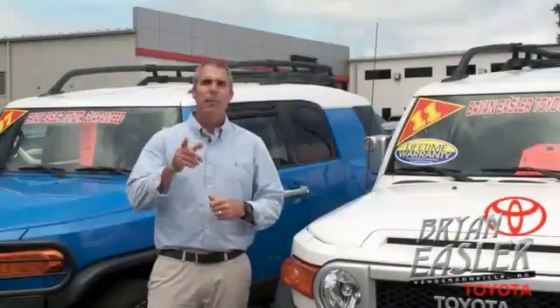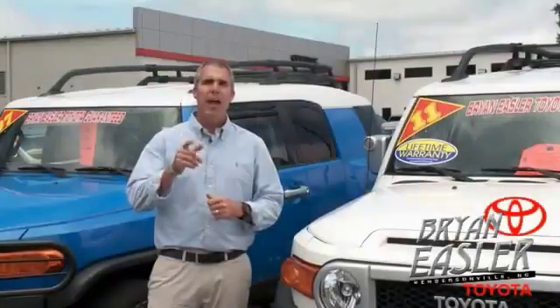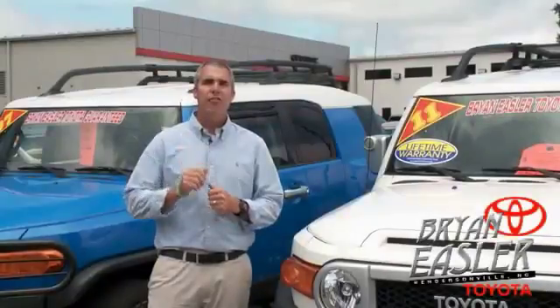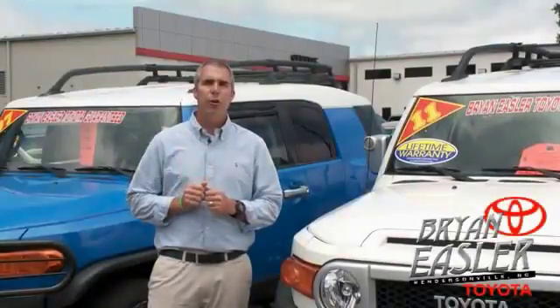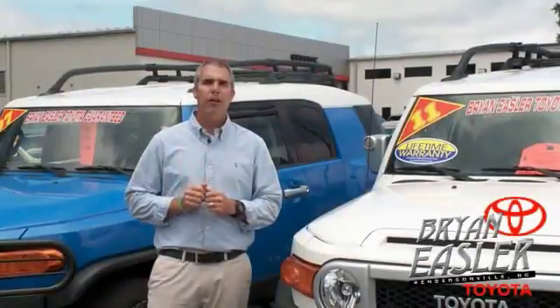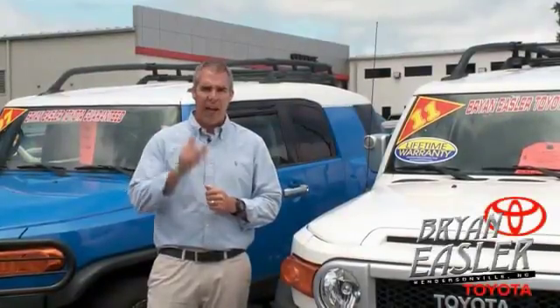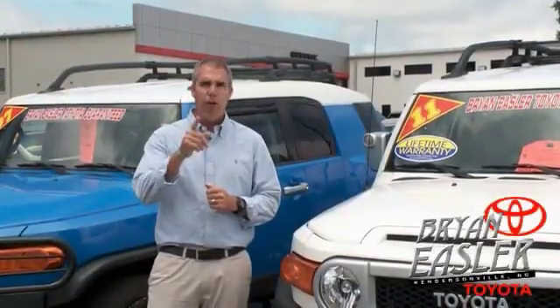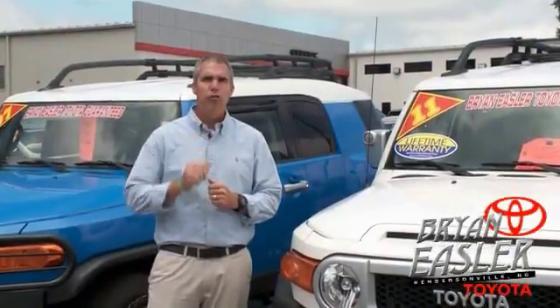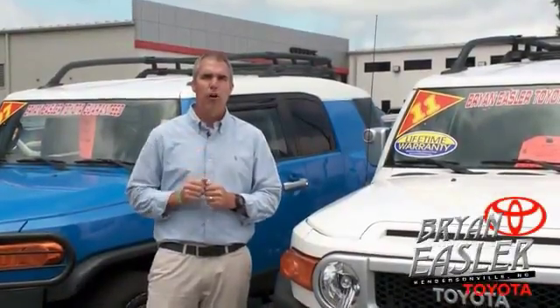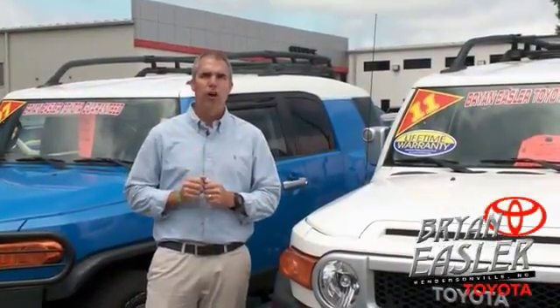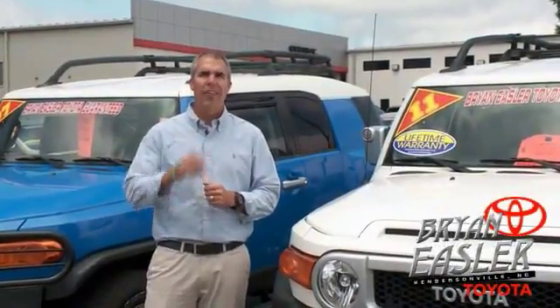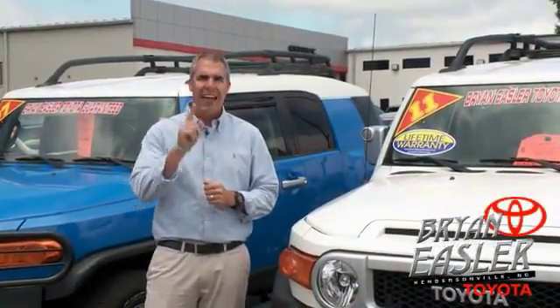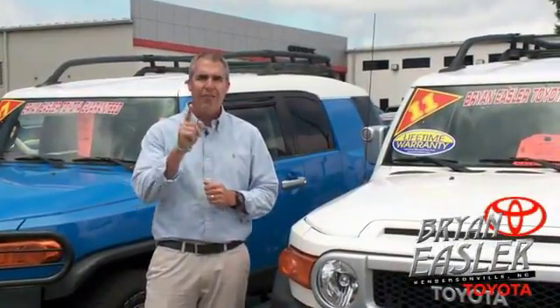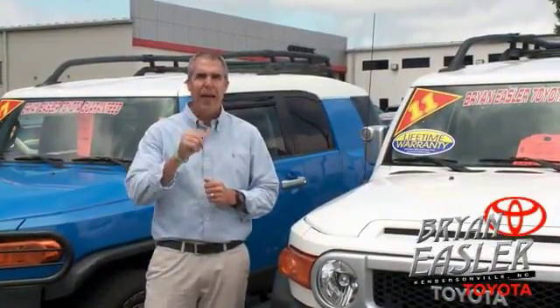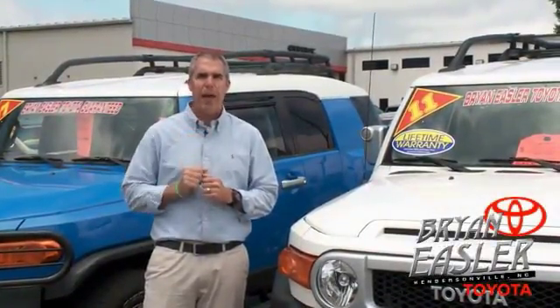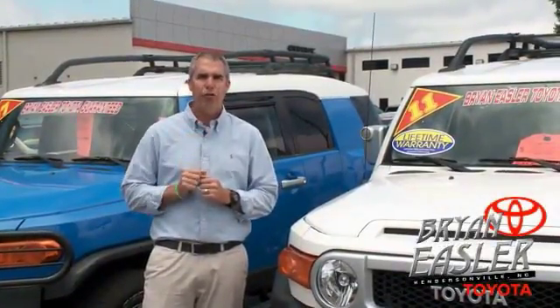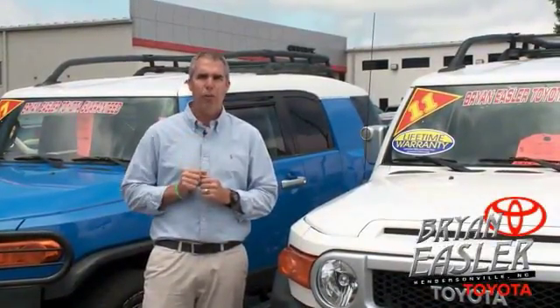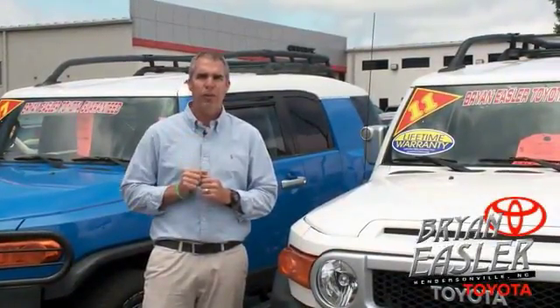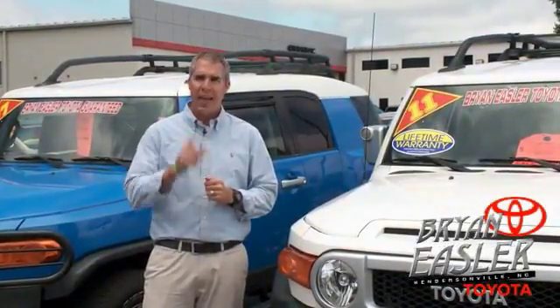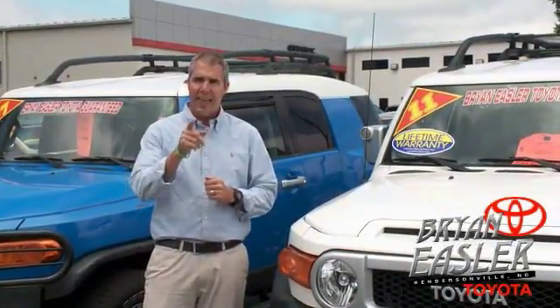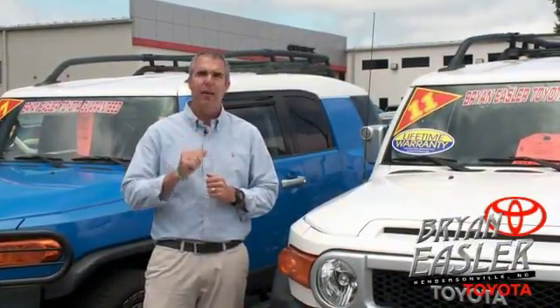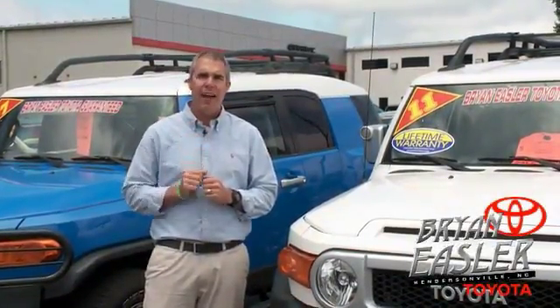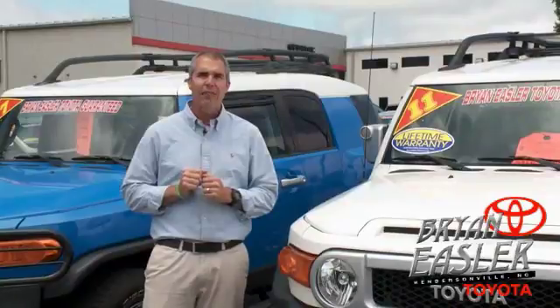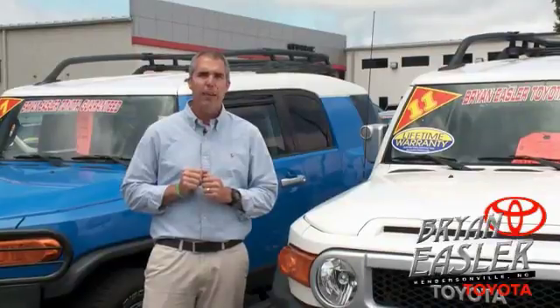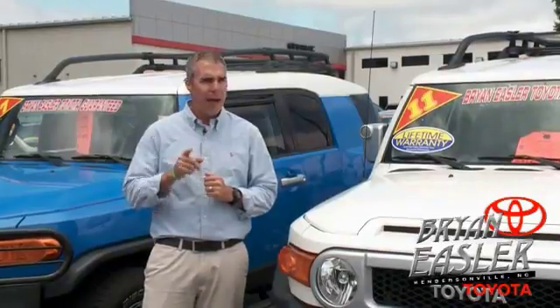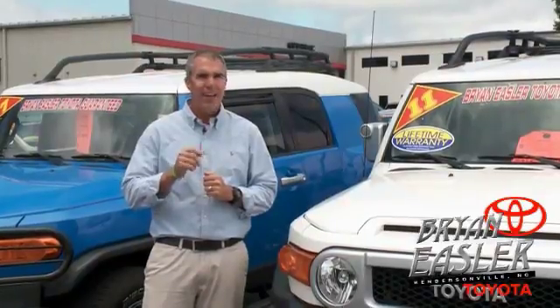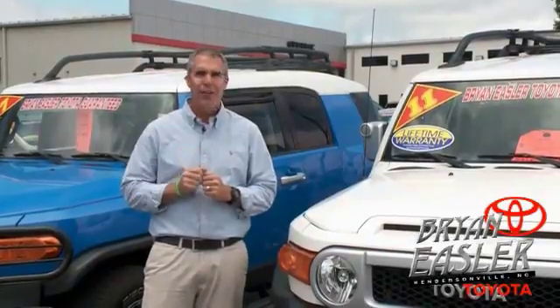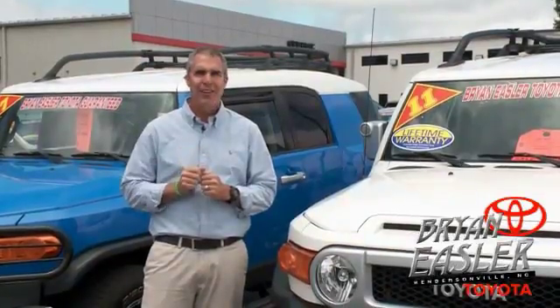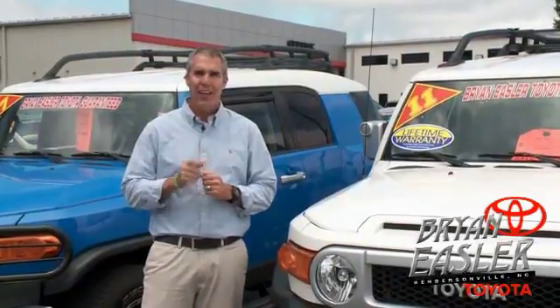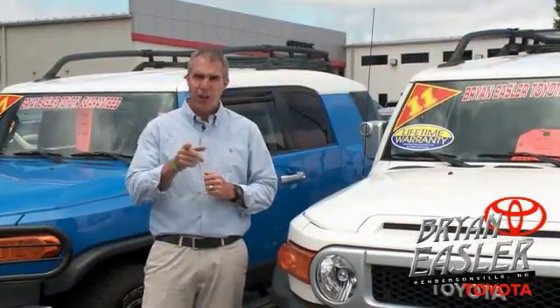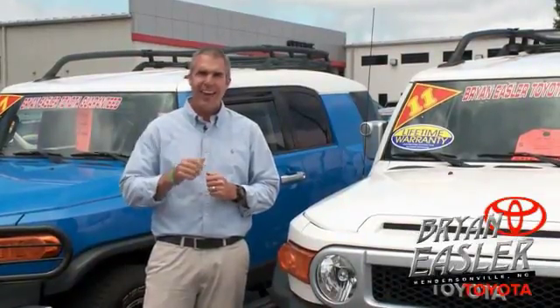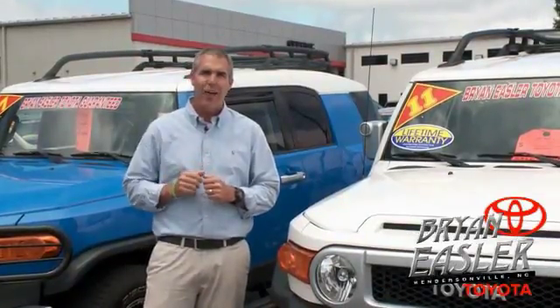At Bryony's or Toyota, our used cars come with a lifetime powertrain warranty and a five-day buyback guarantee. Check it out.